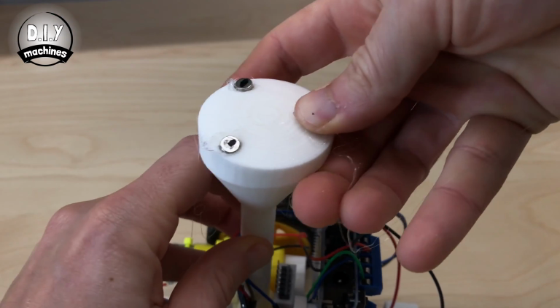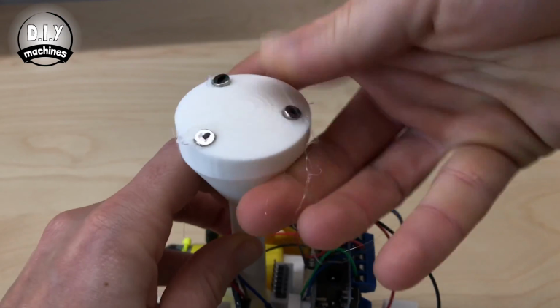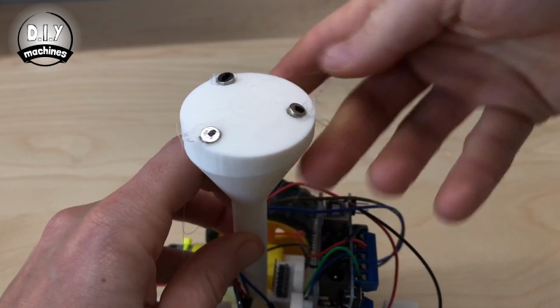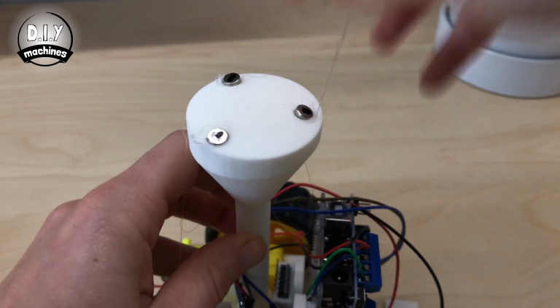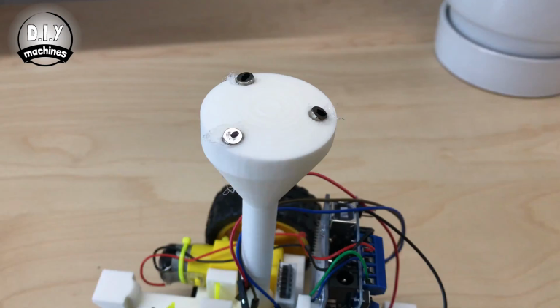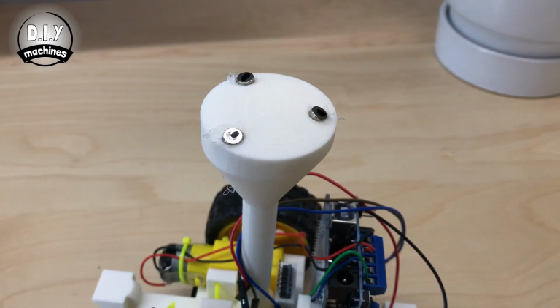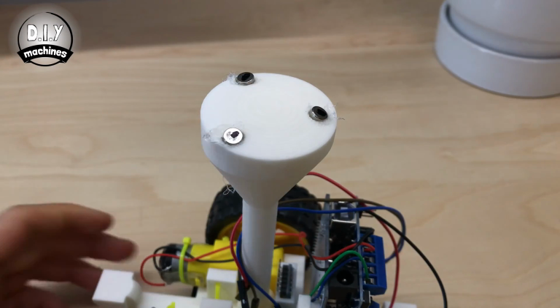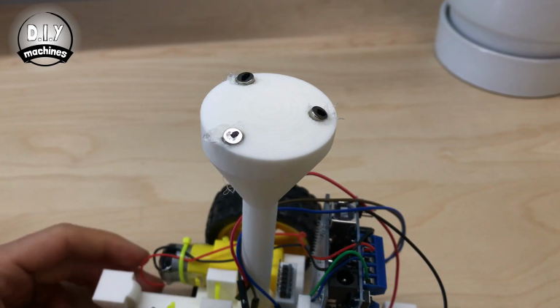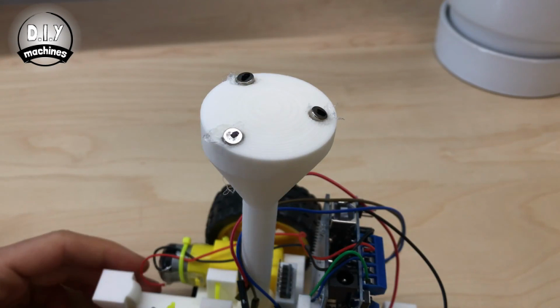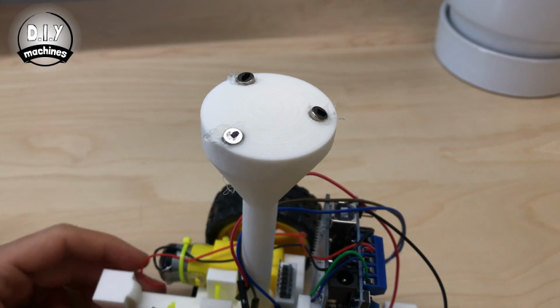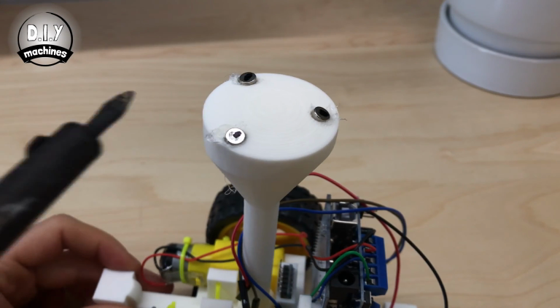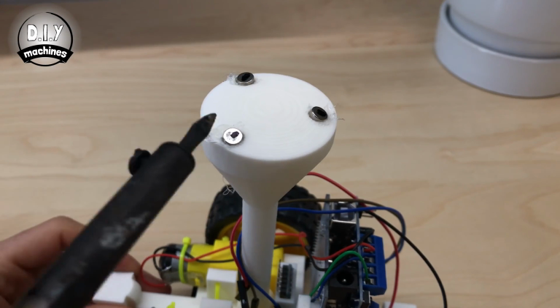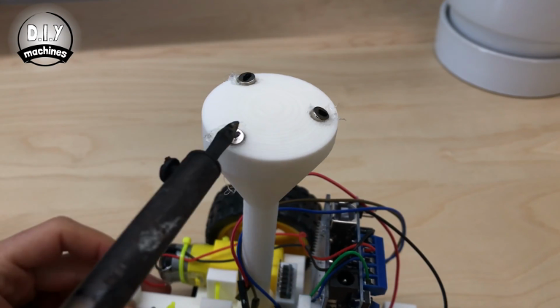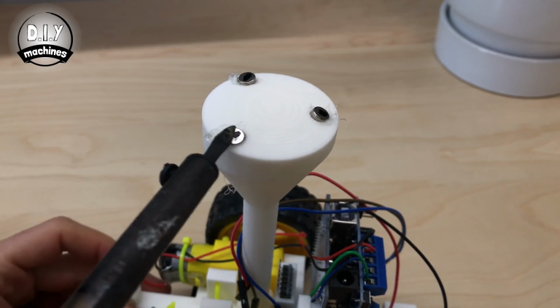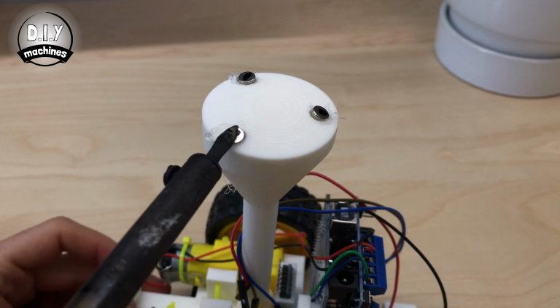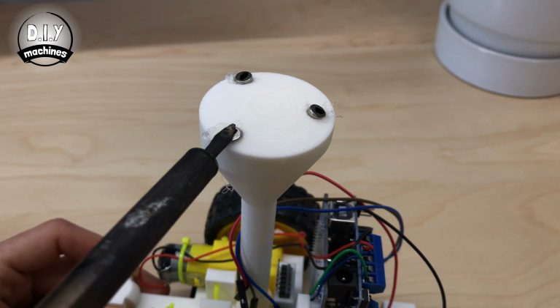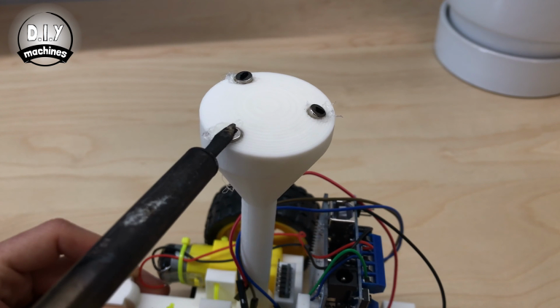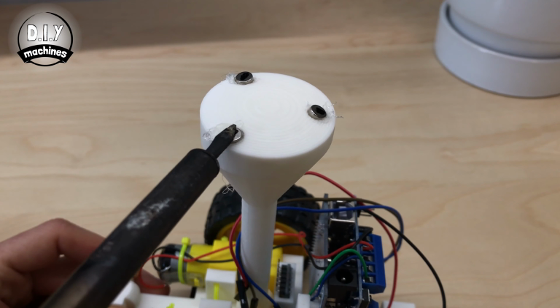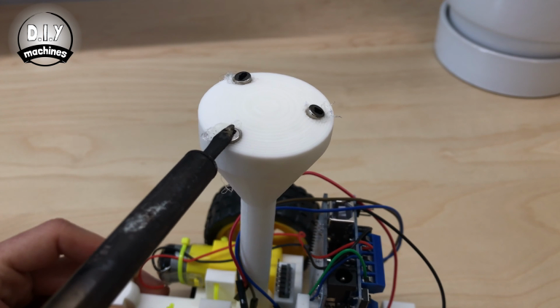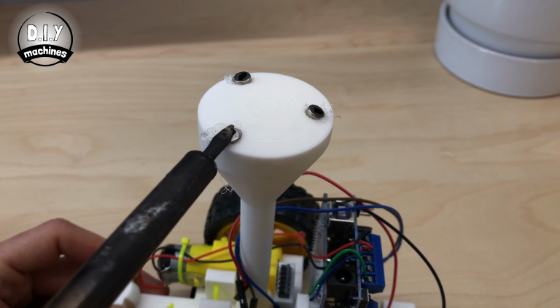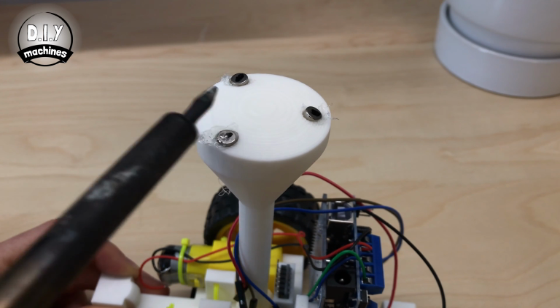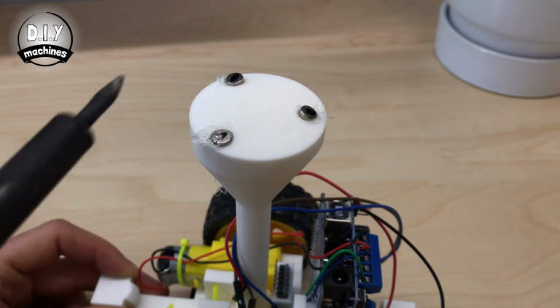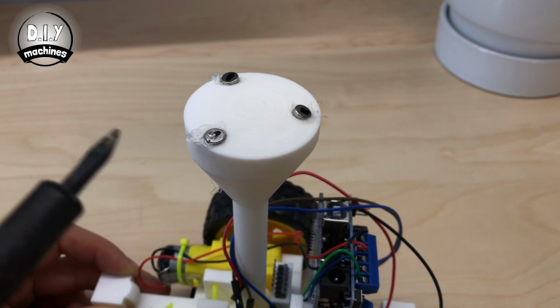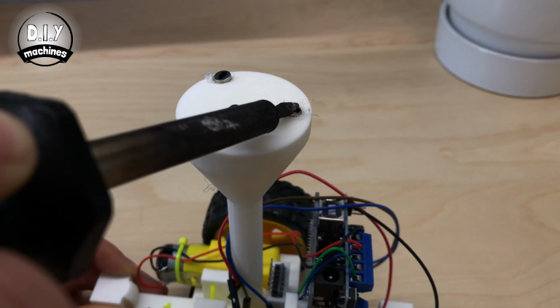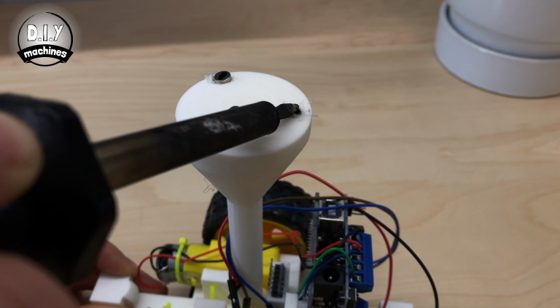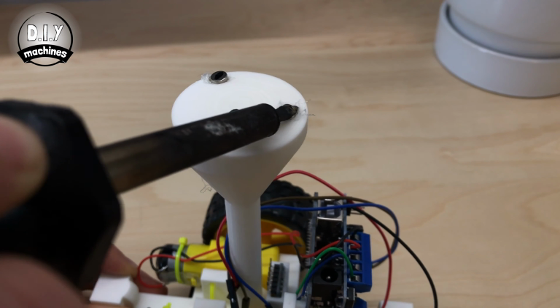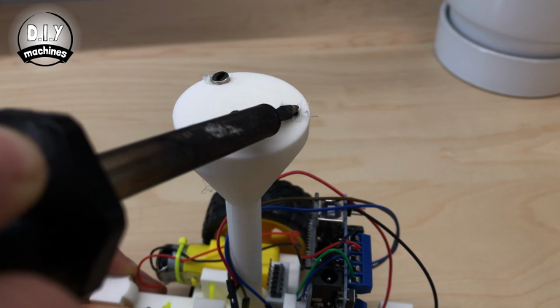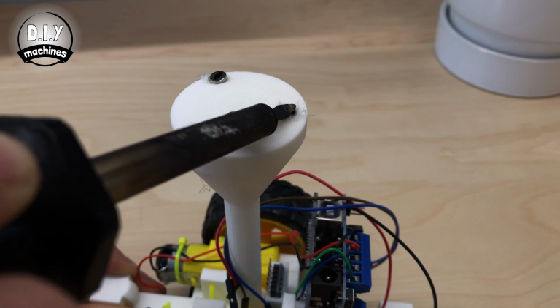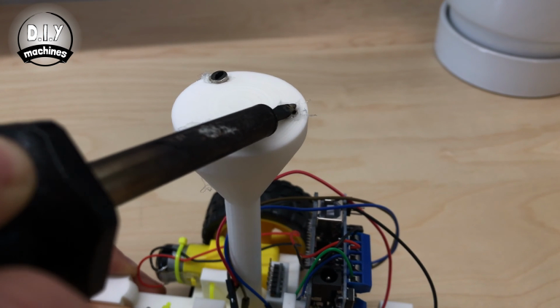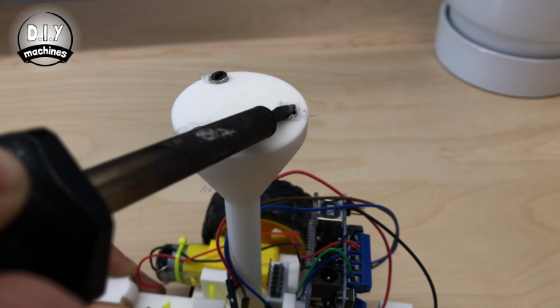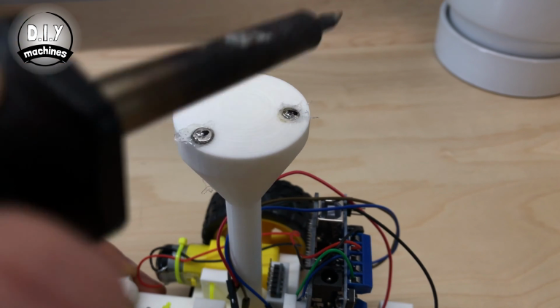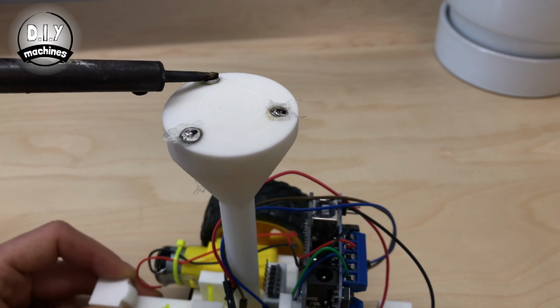If like me you haven't managed to keep your magnets flush, you can use a hot soldering iron to push the magnets further in.